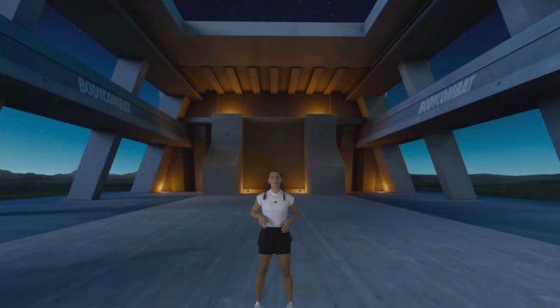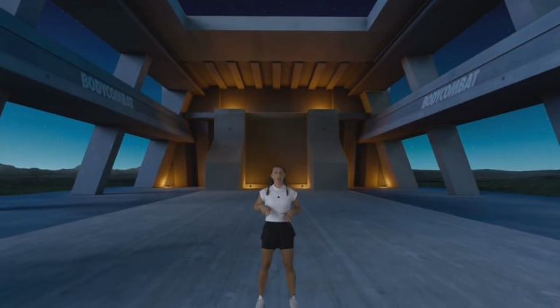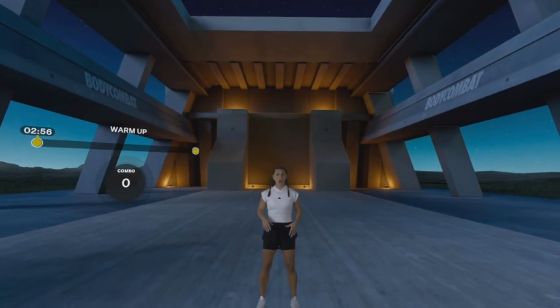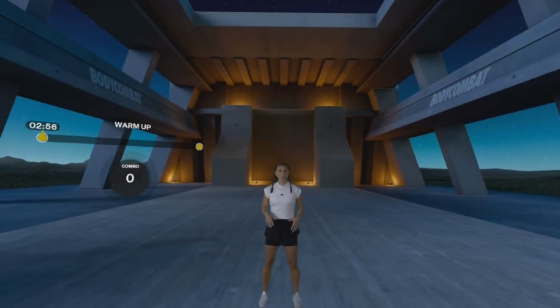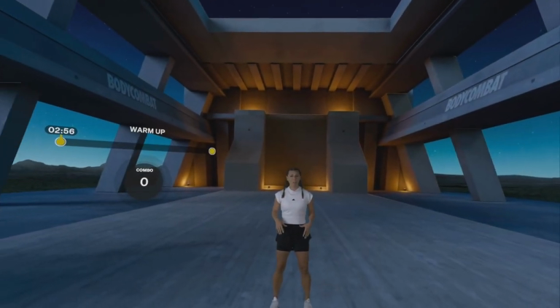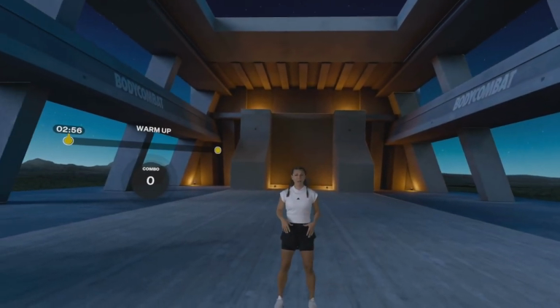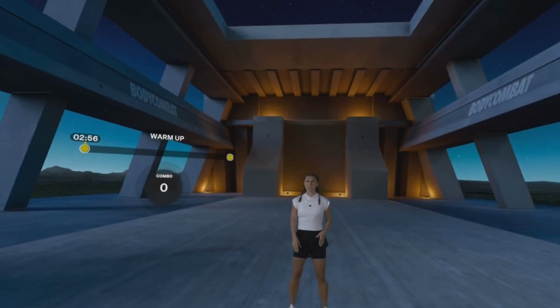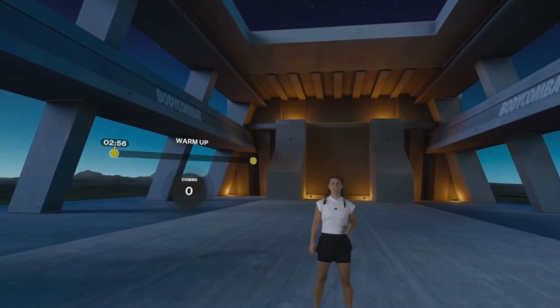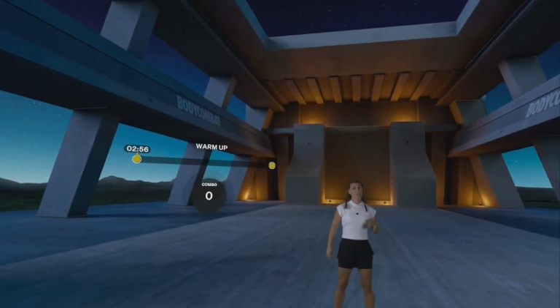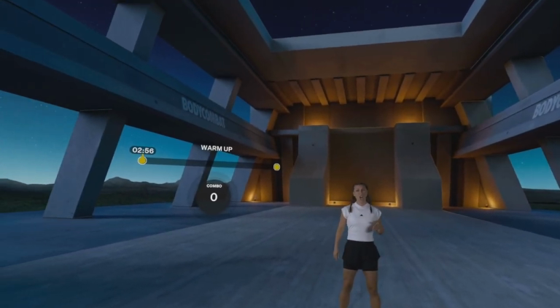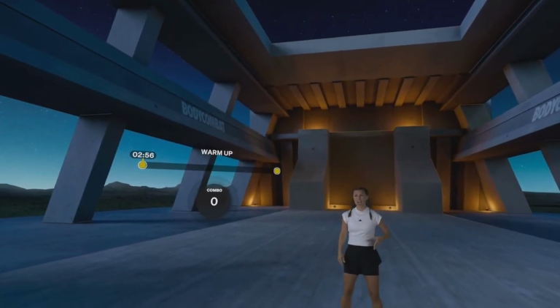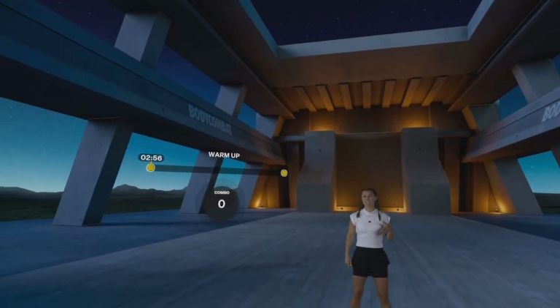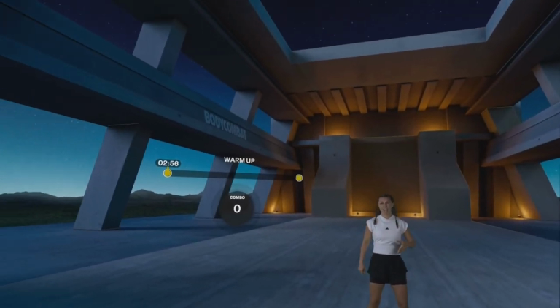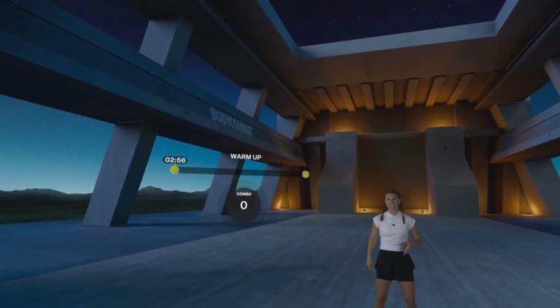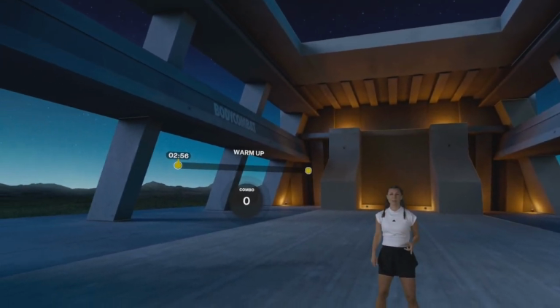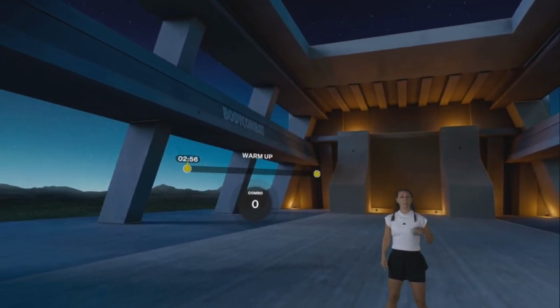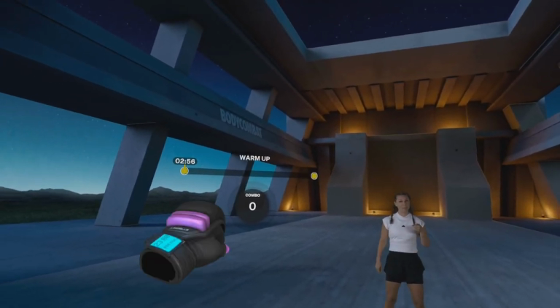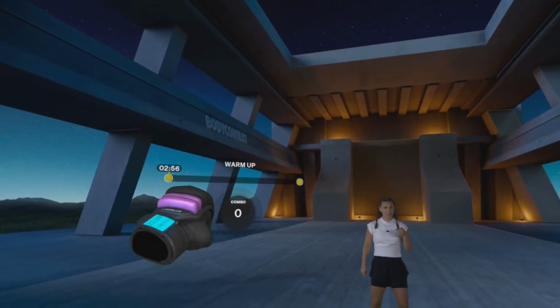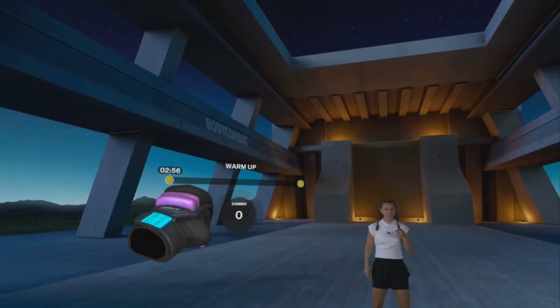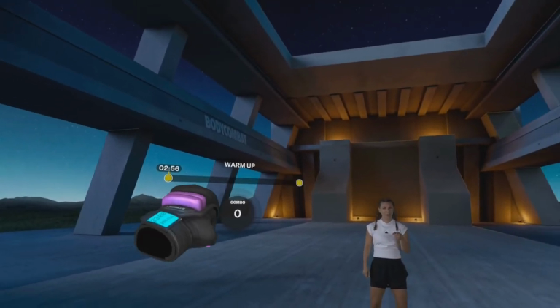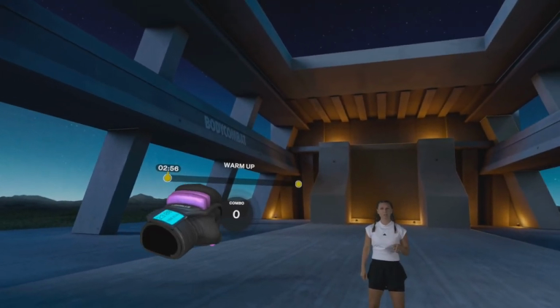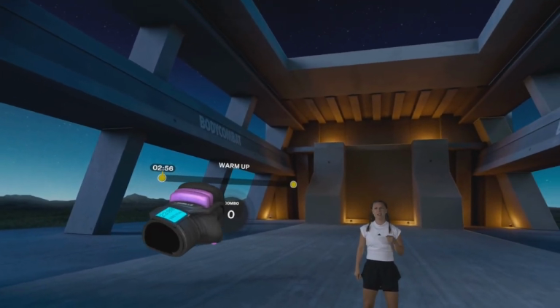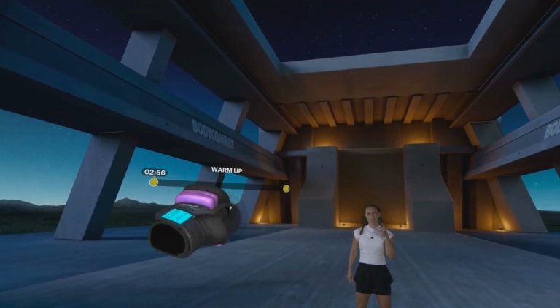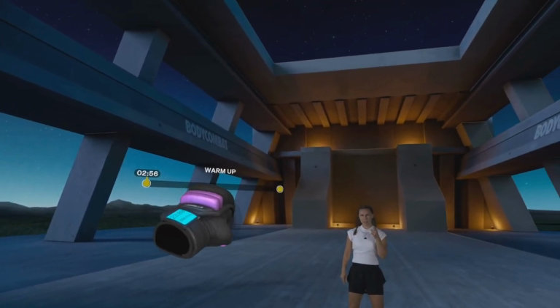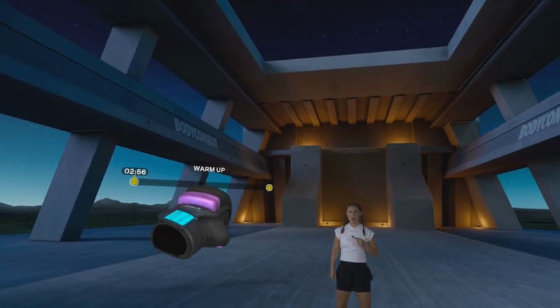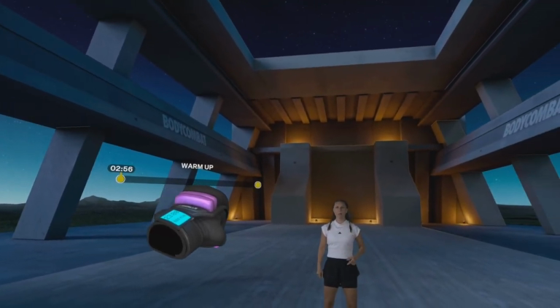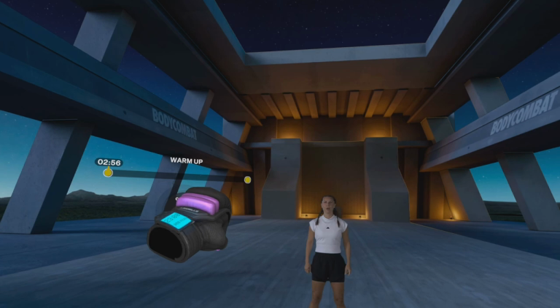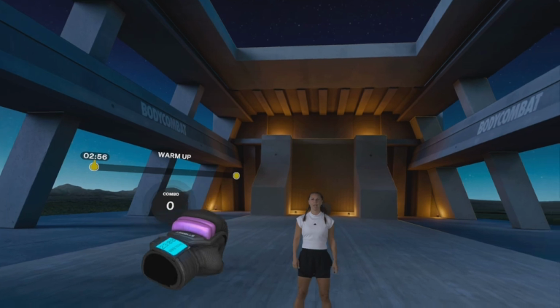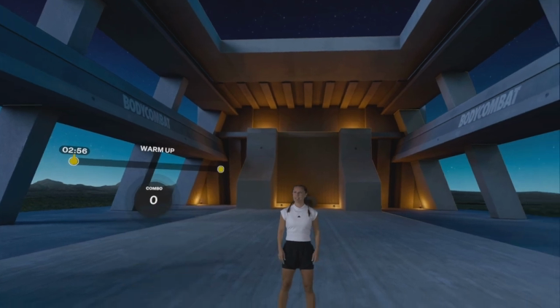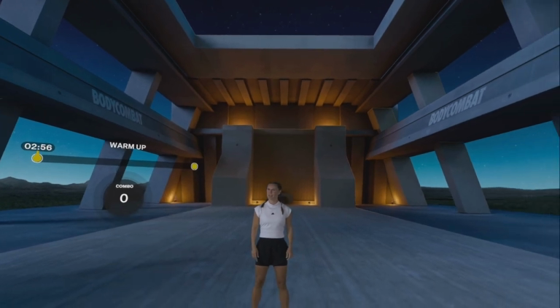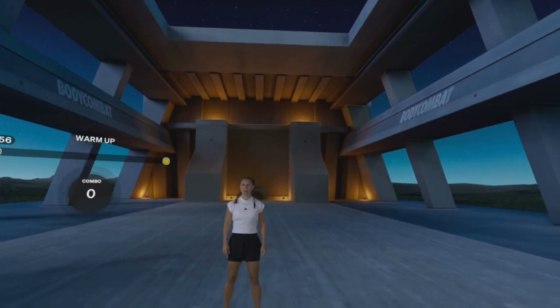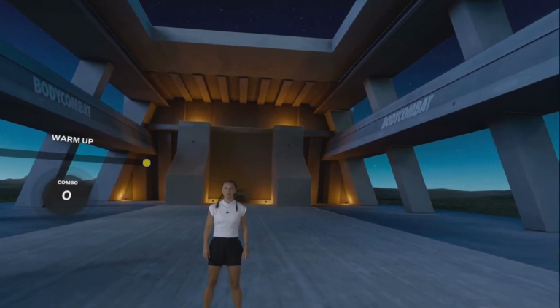Some of the hardest battles are done on the hardest days, but the best results is in the palm of your hand. Let's go.